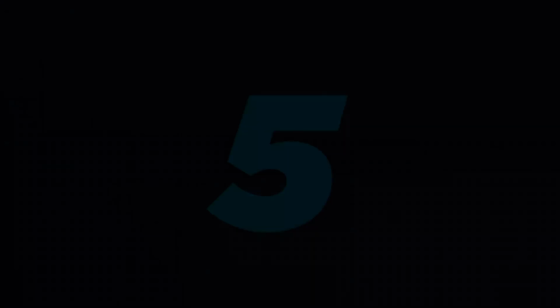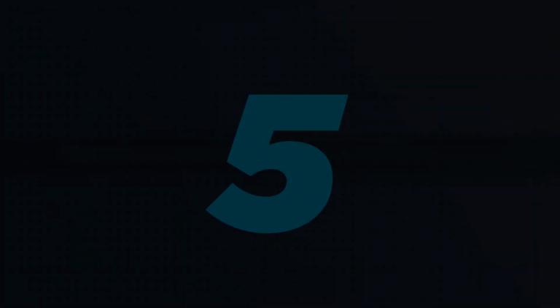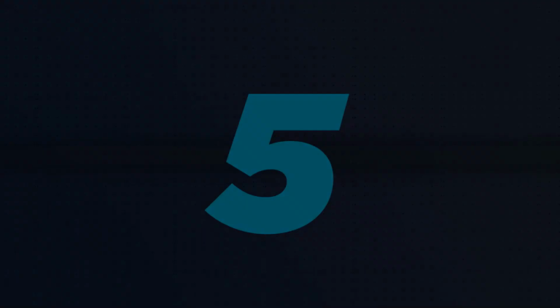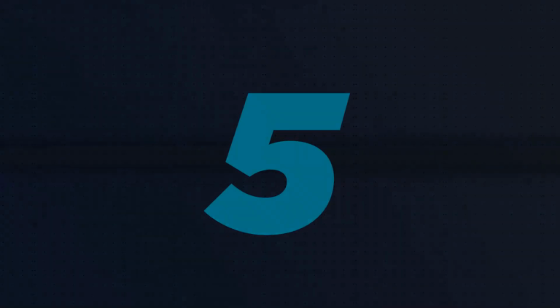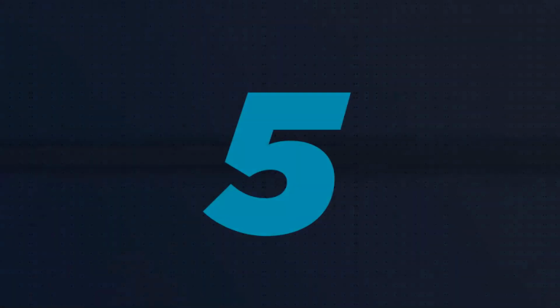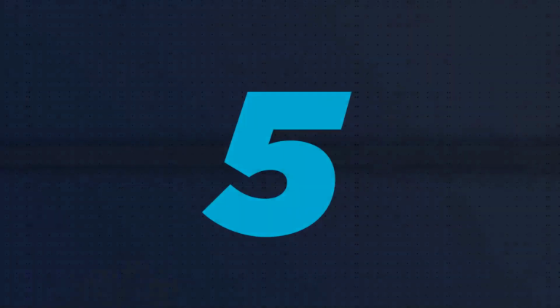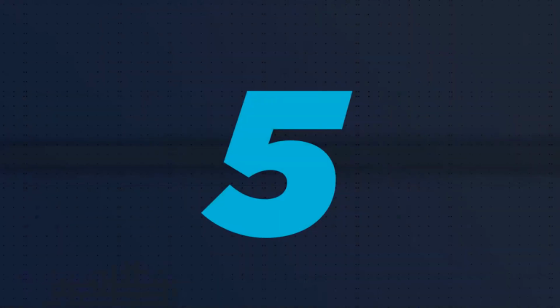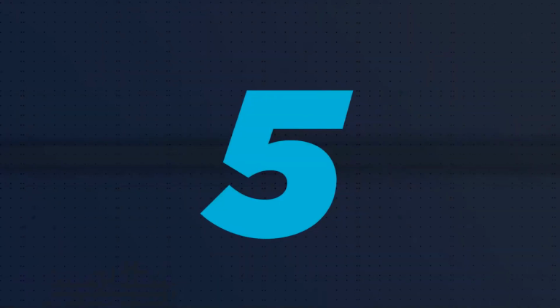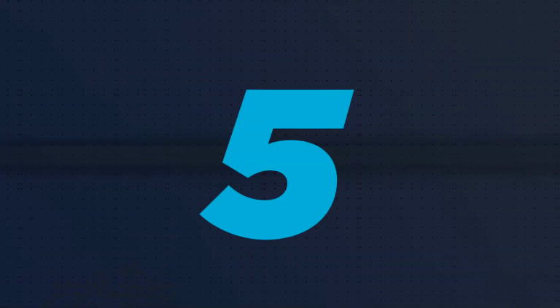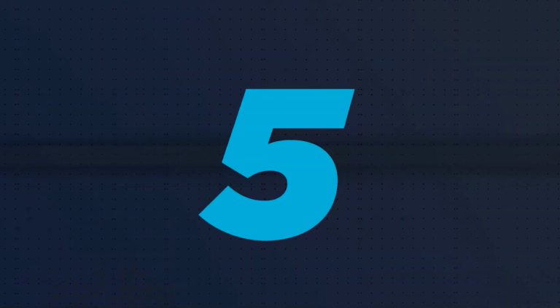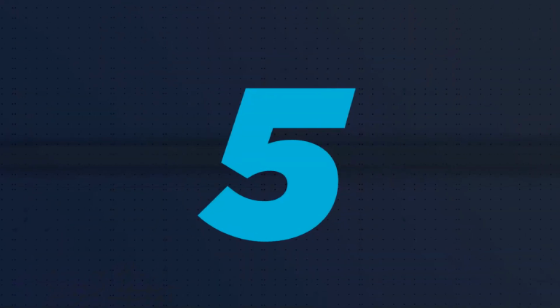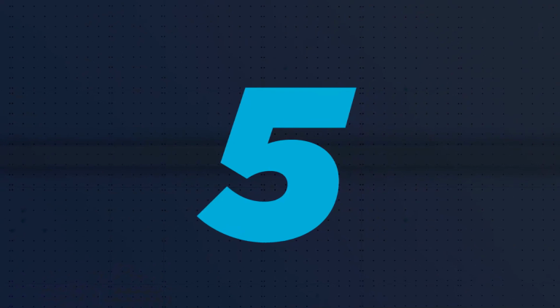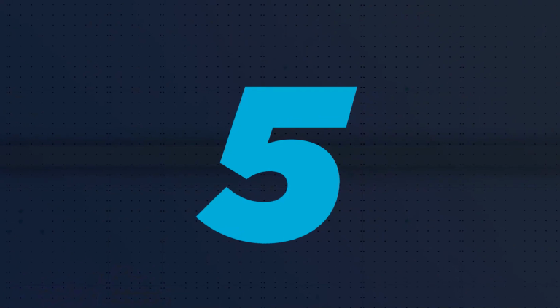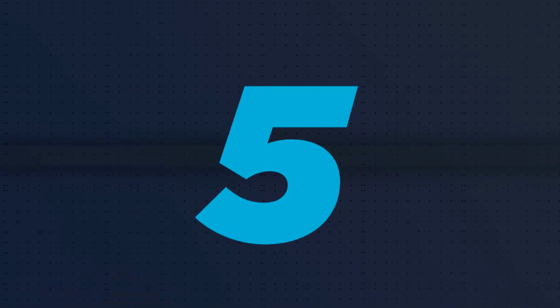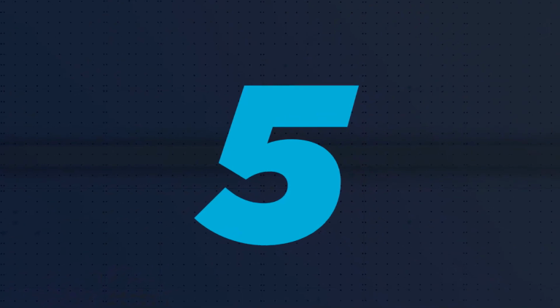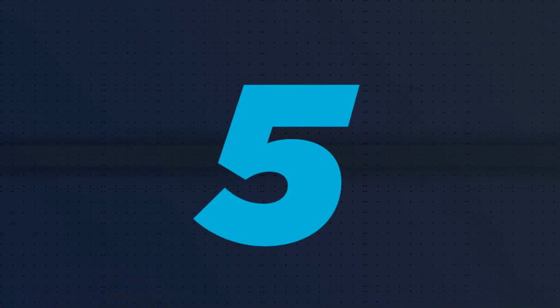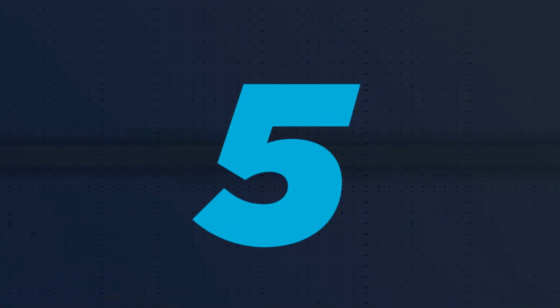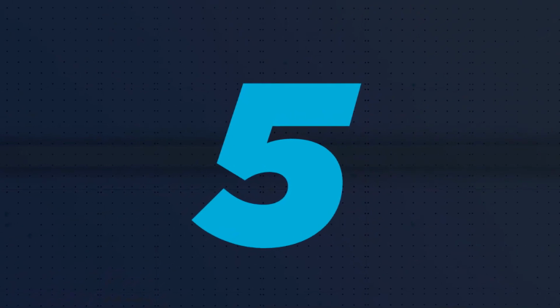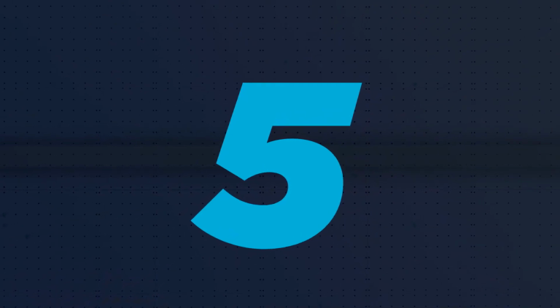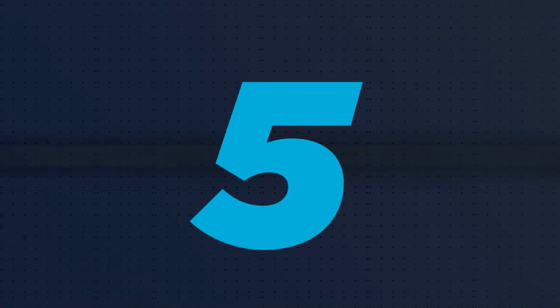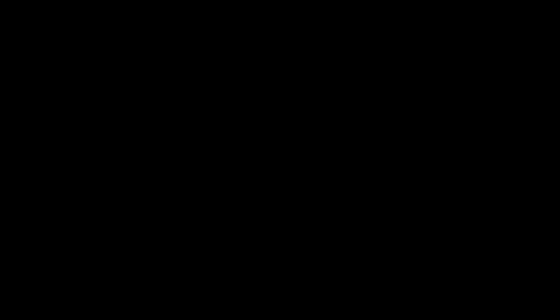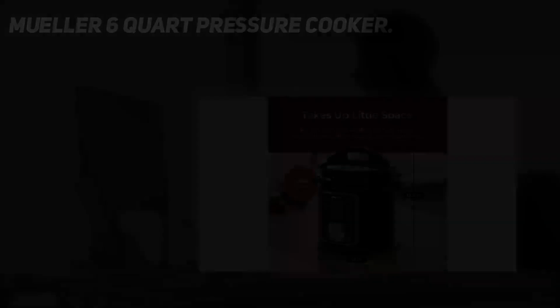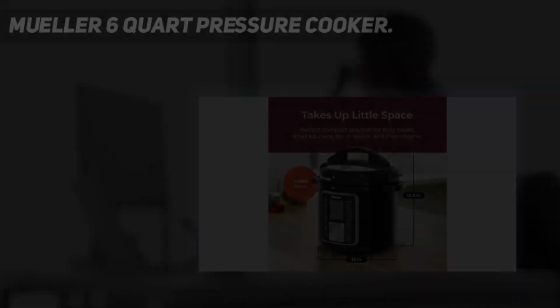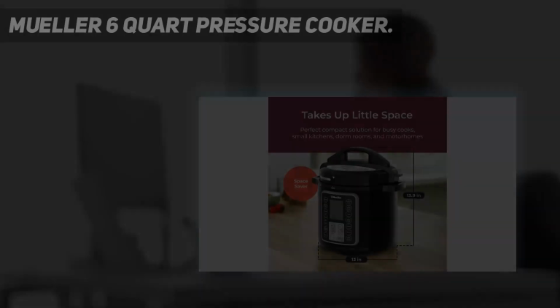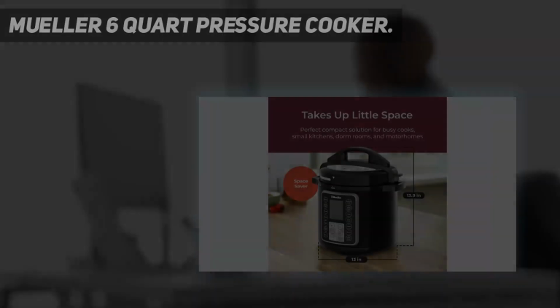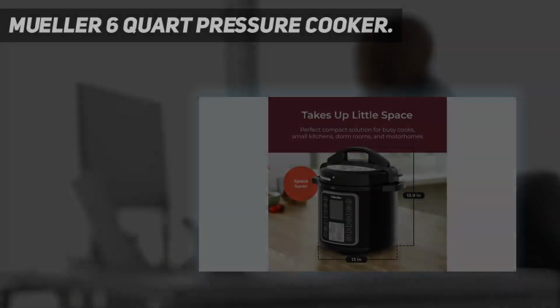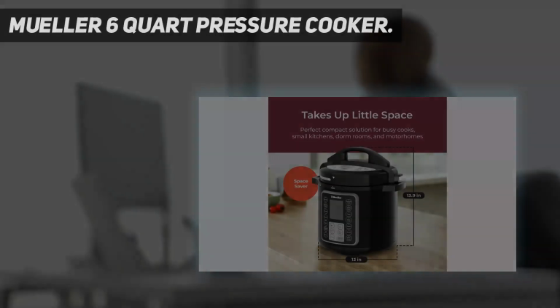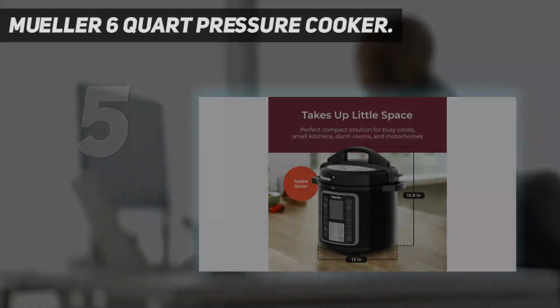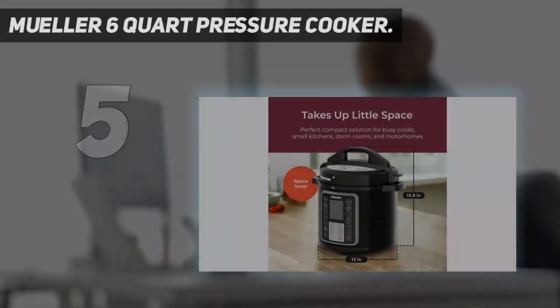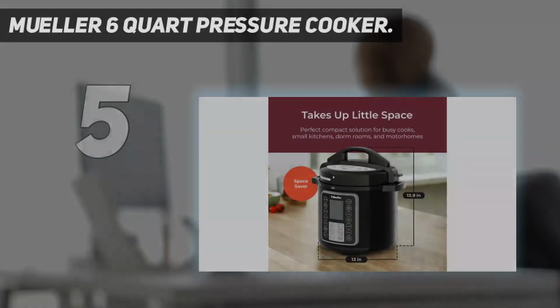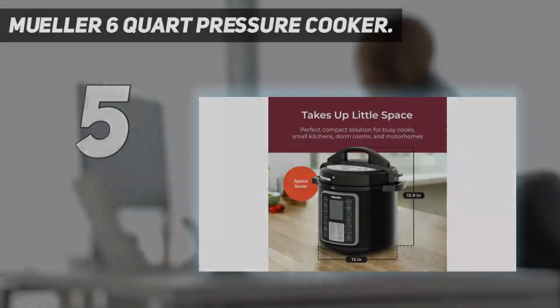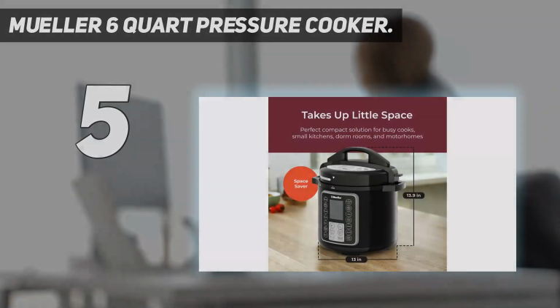Starting at number 5: the Mueller 6-Quart Pressure Cooker.